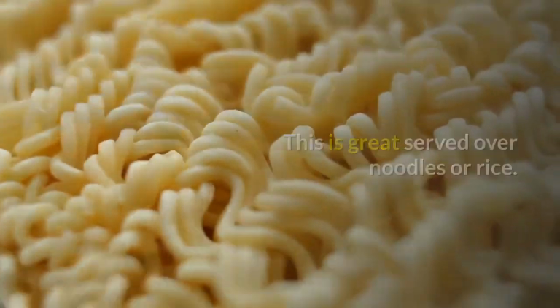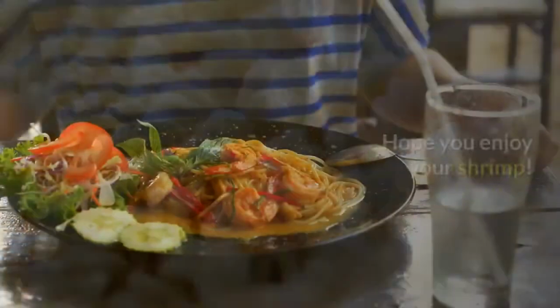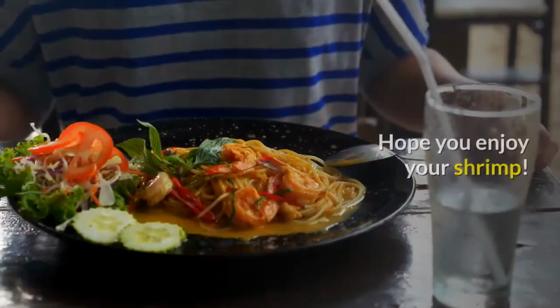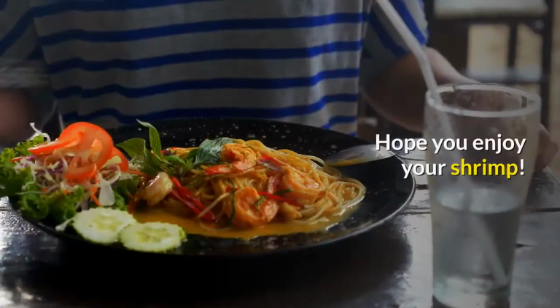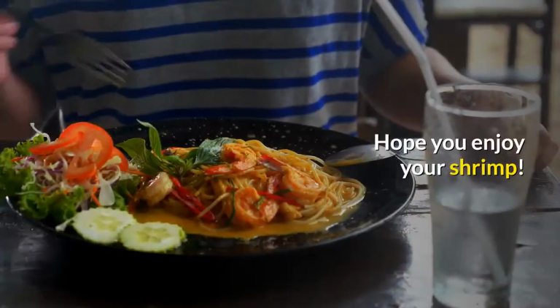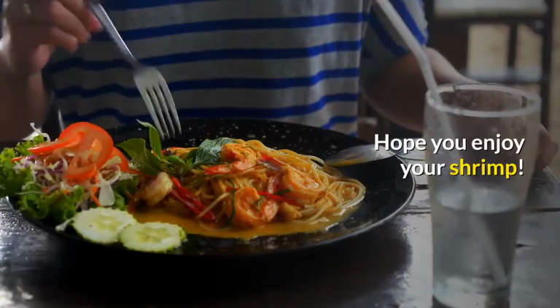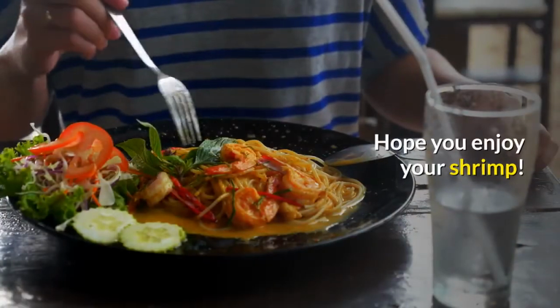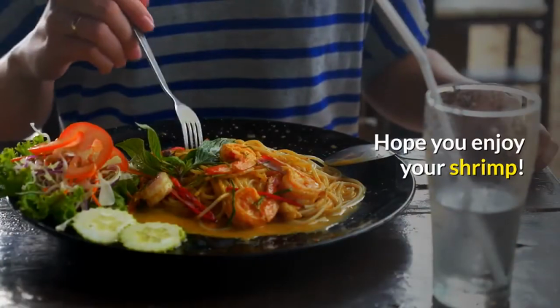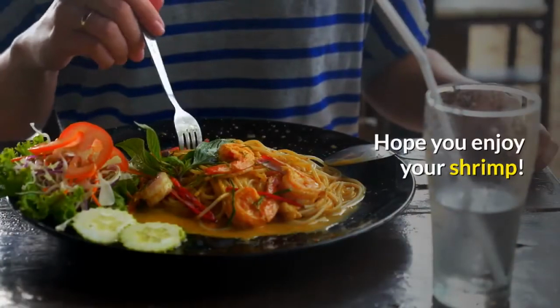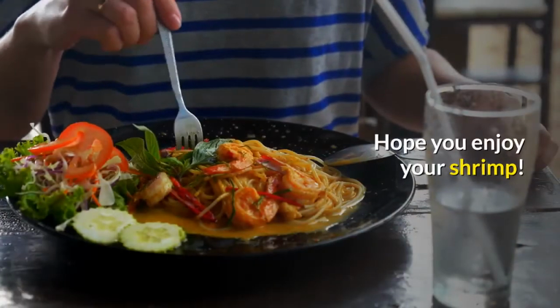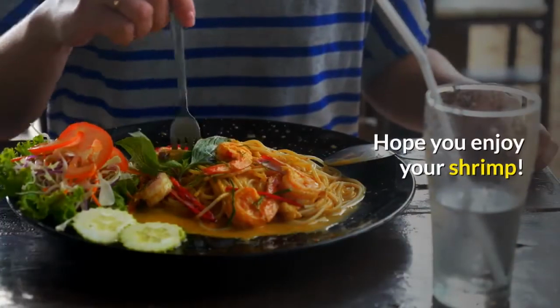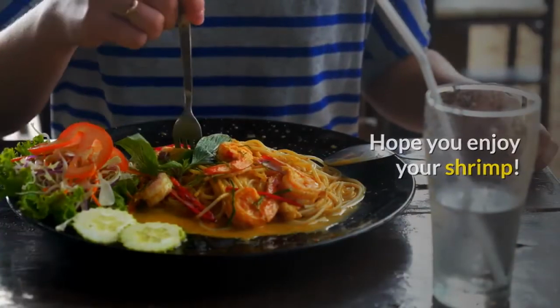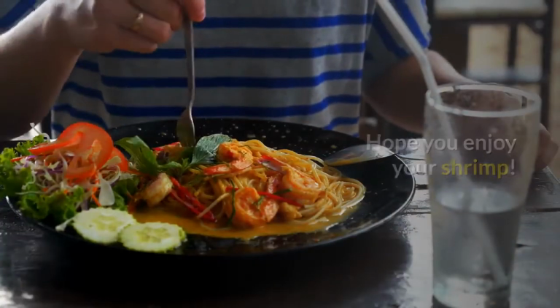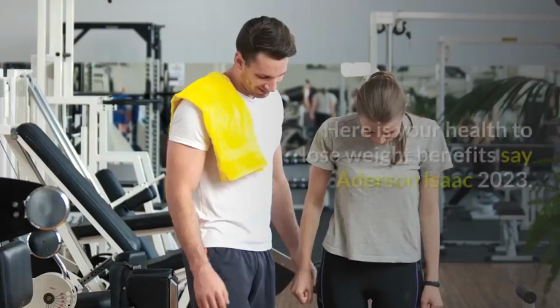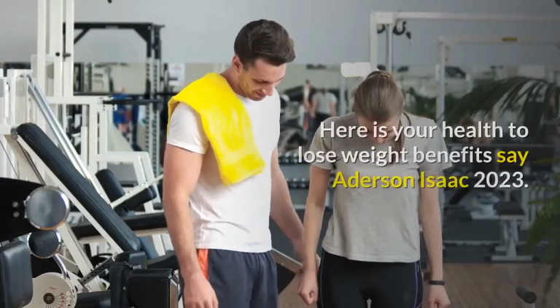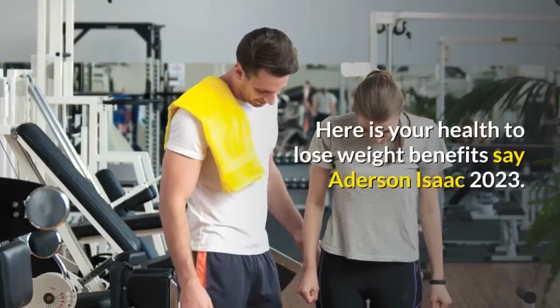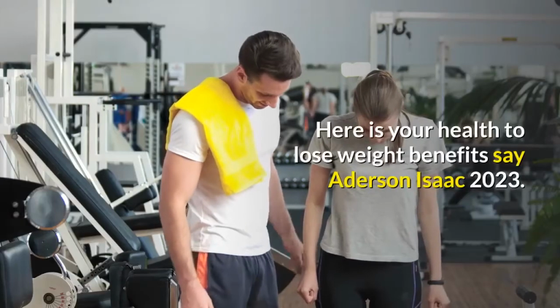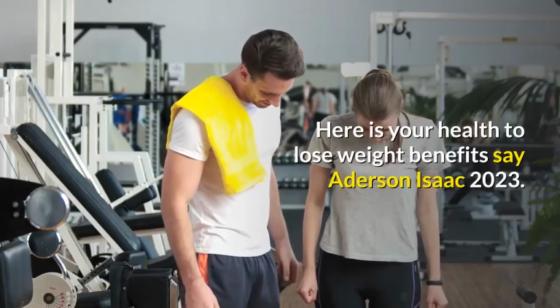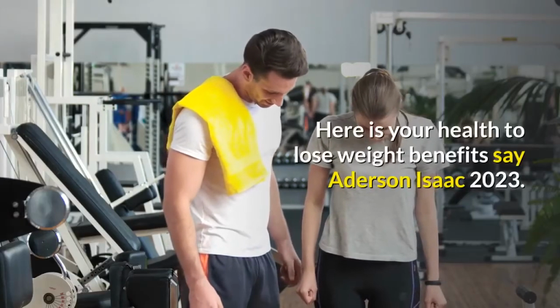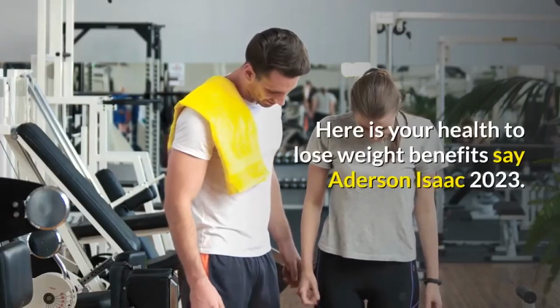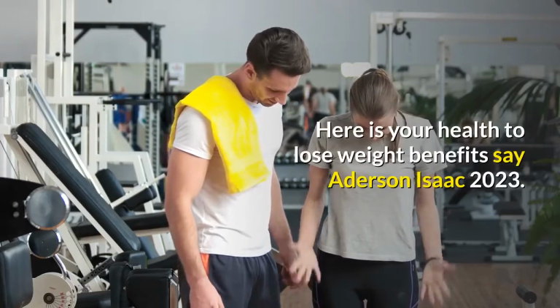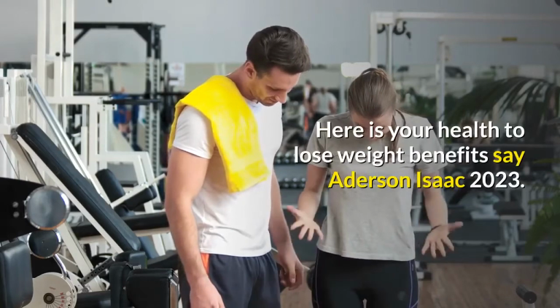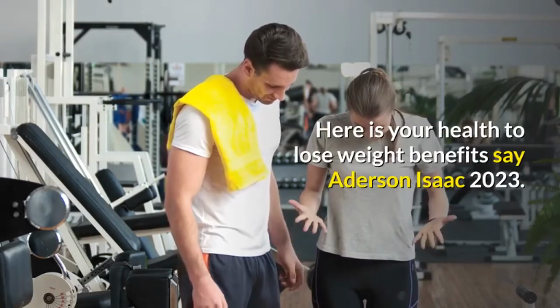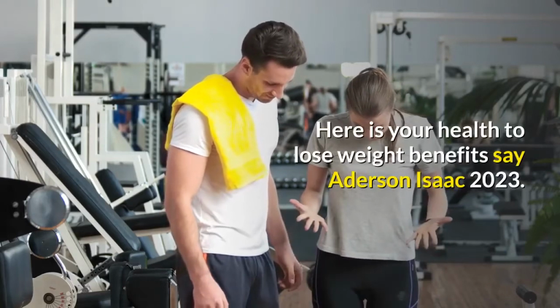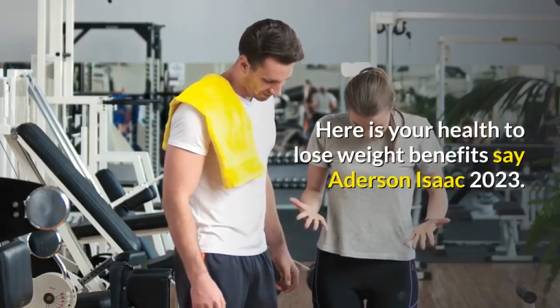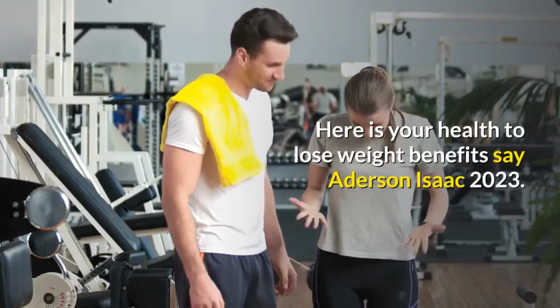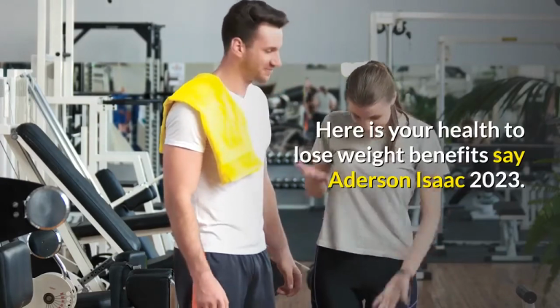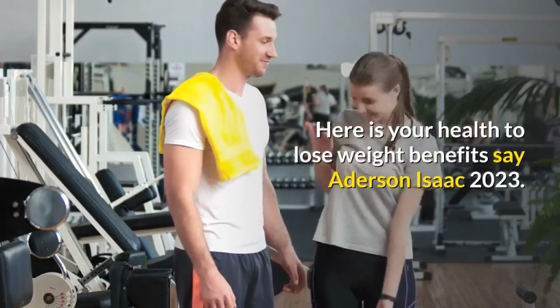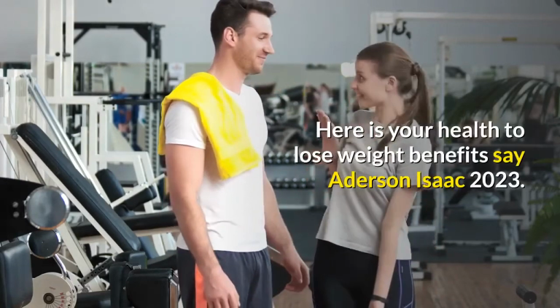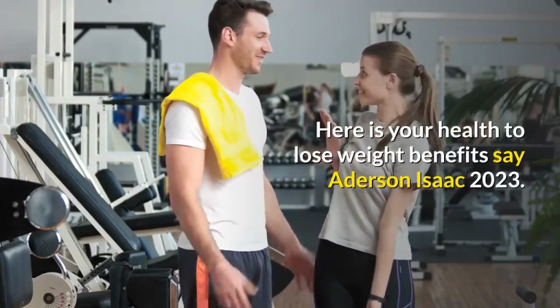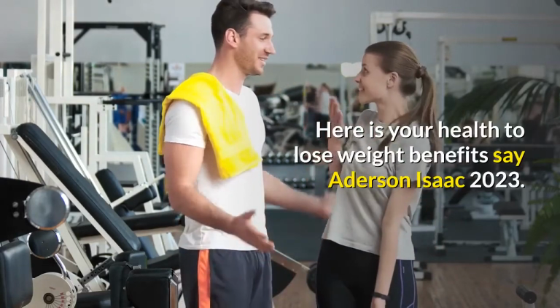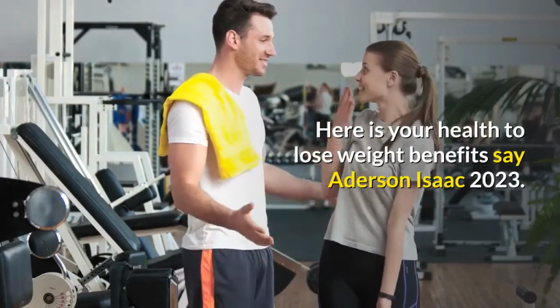This is great served over noodles or rice. Hope you enjoy your shrimp. Here is to your health and weight loss benefits.